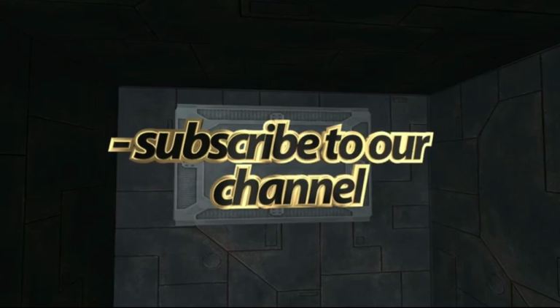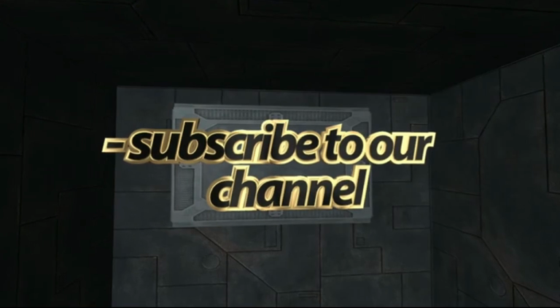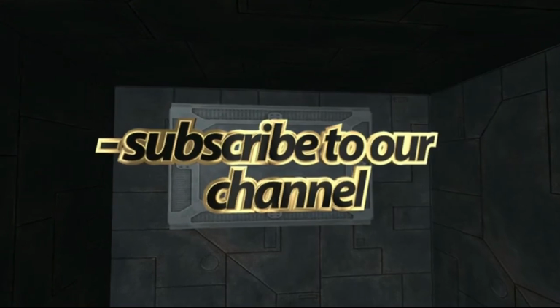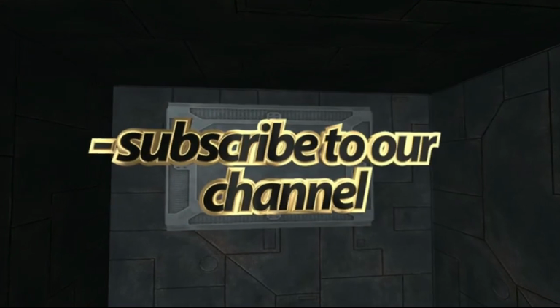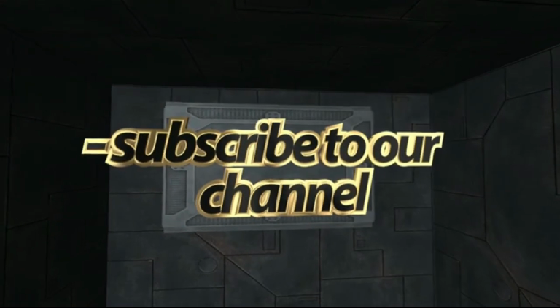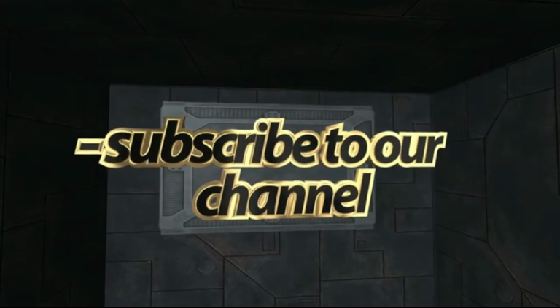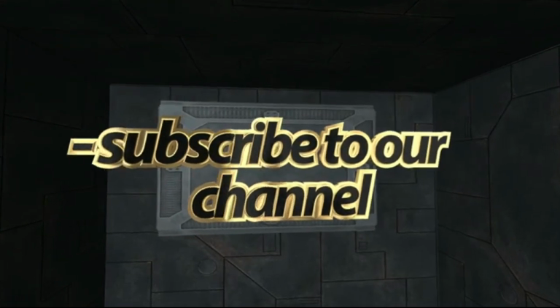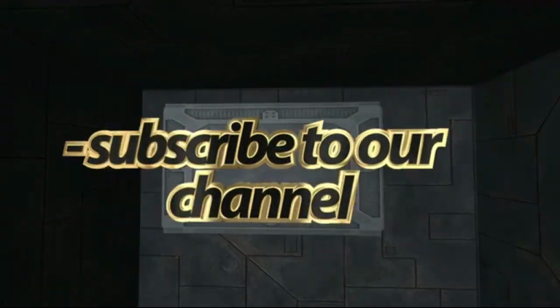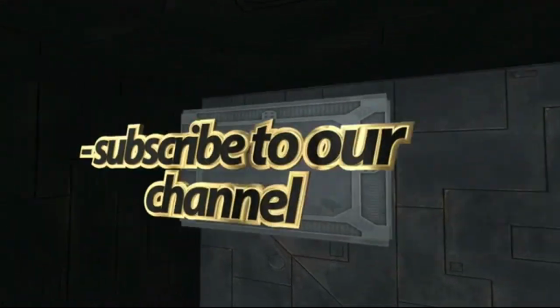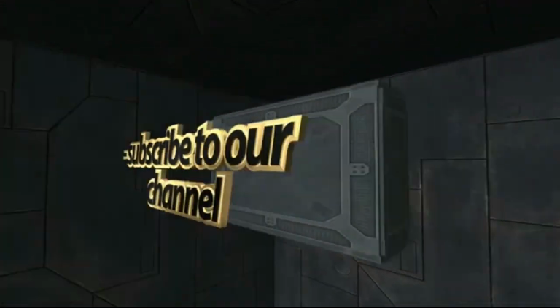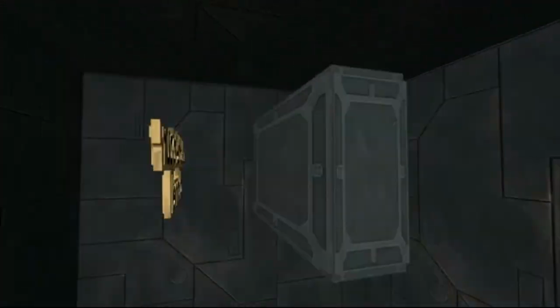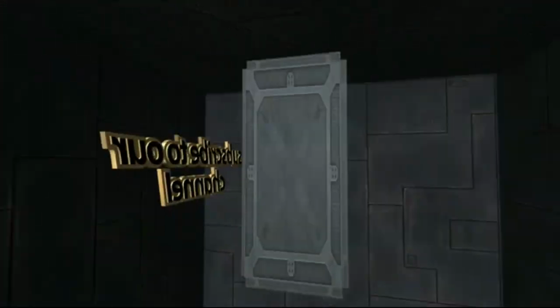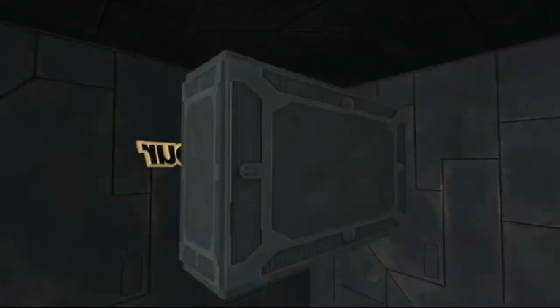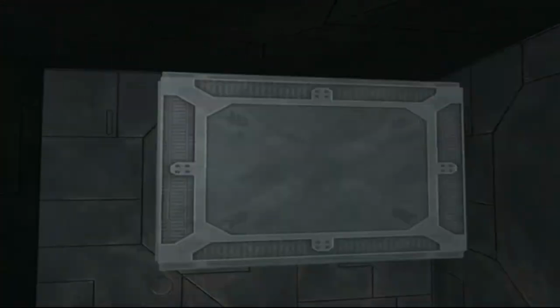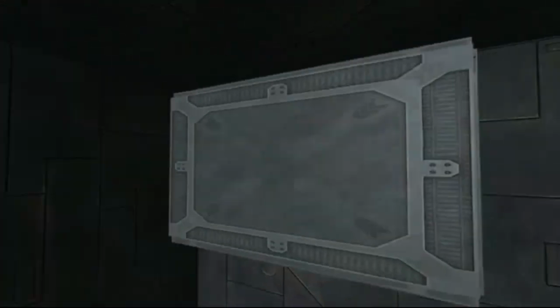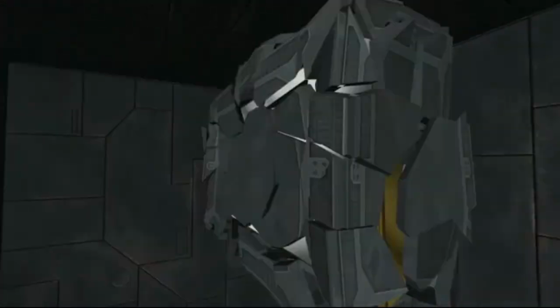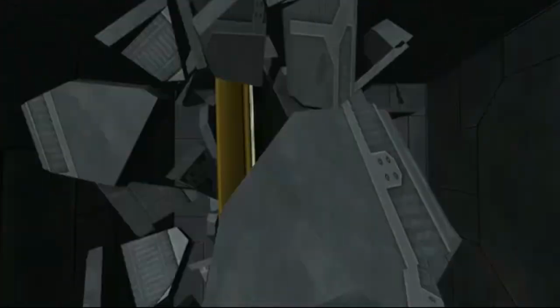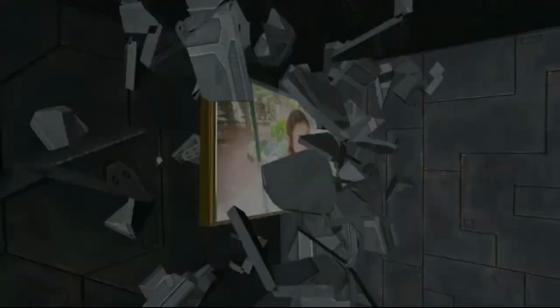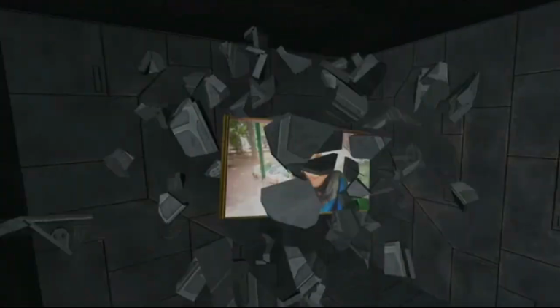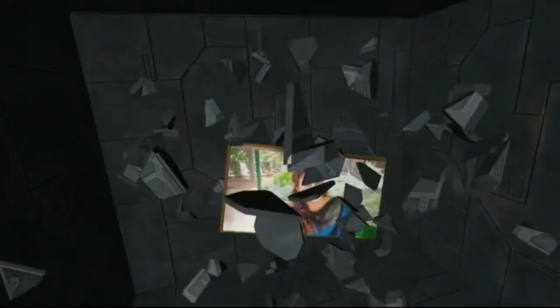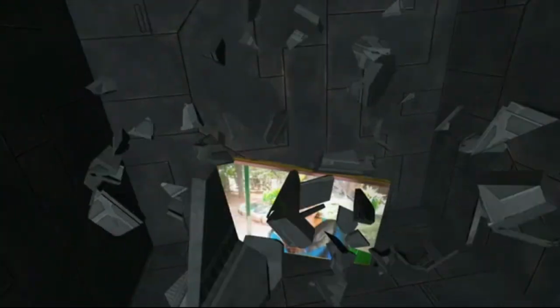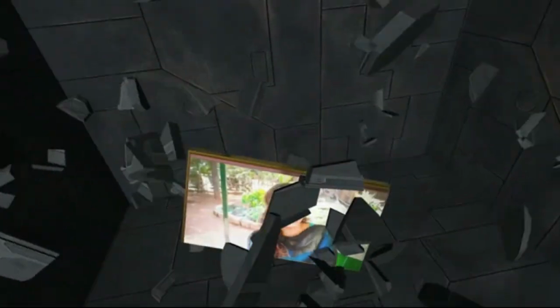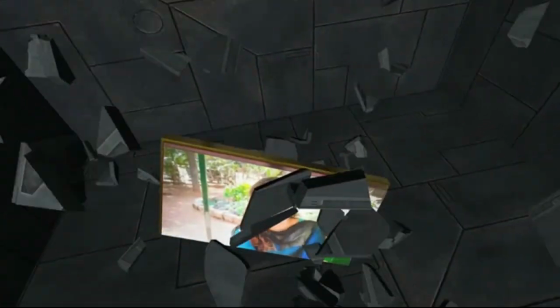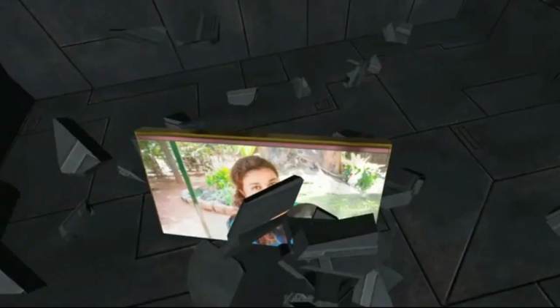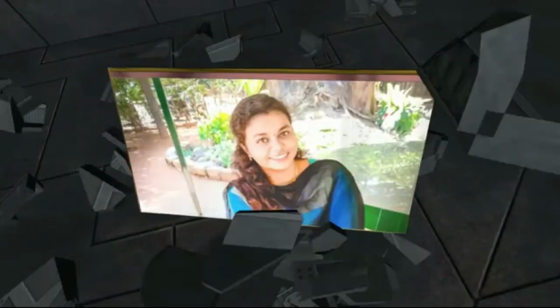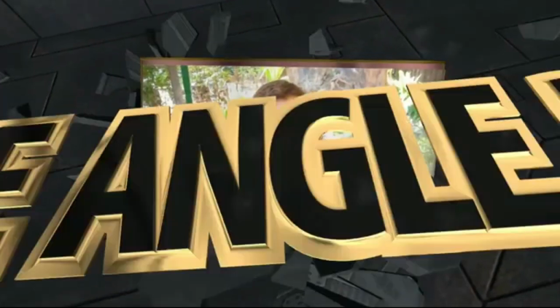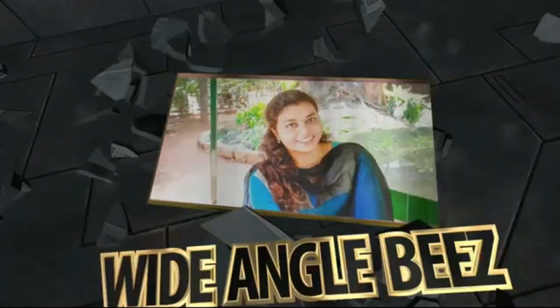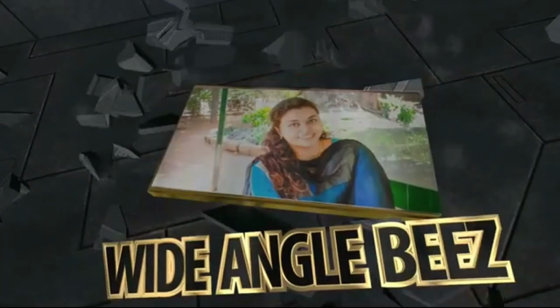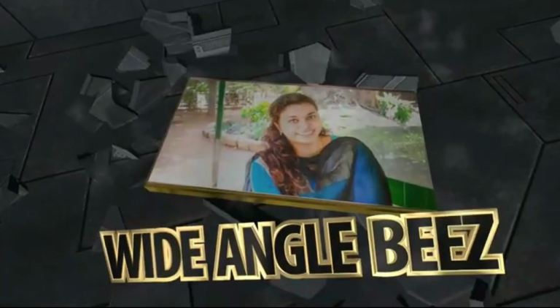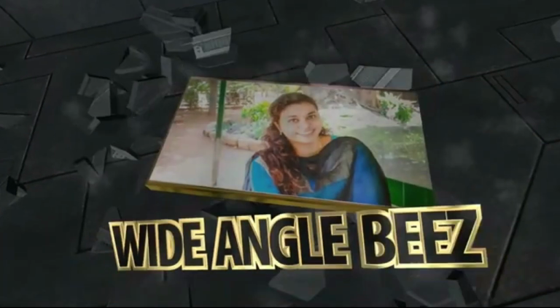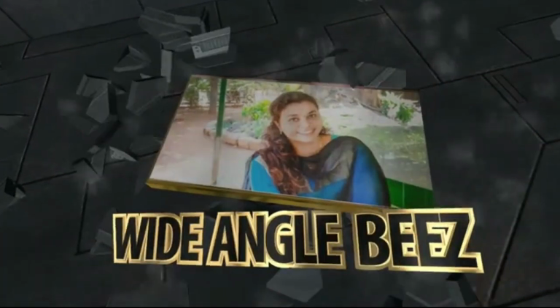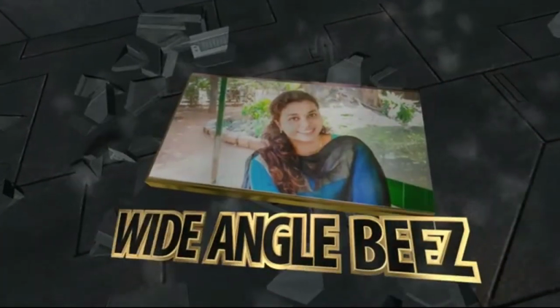Hey guys! Welcome to our channel! I will try to get ceramicware and glassware collections.